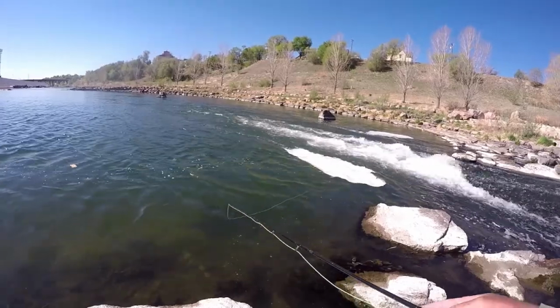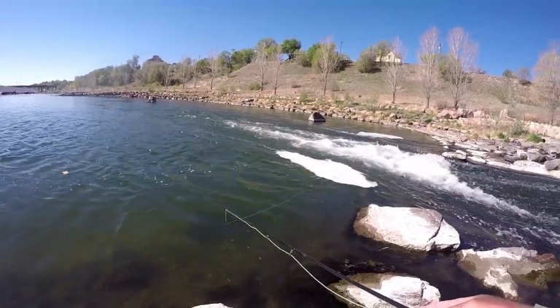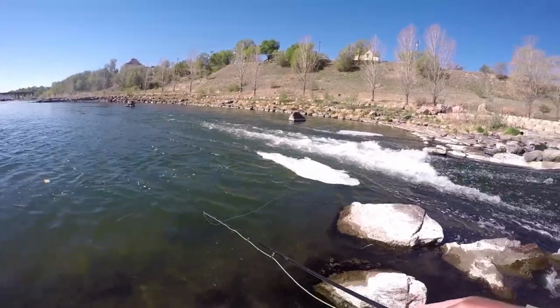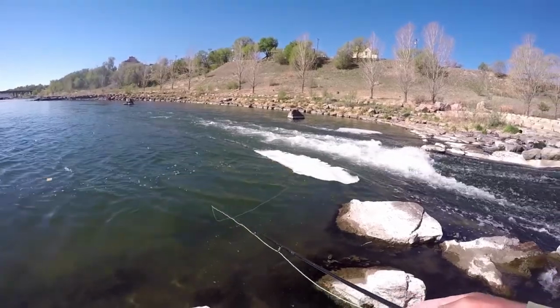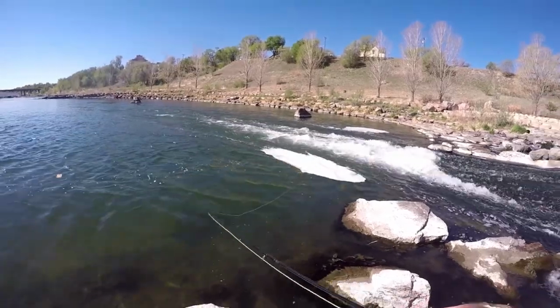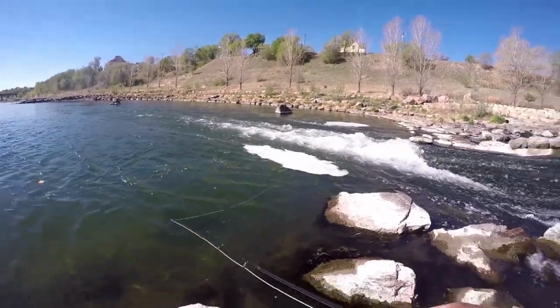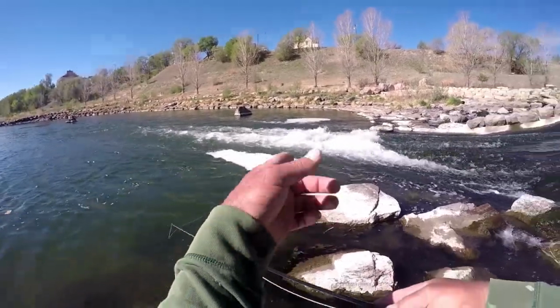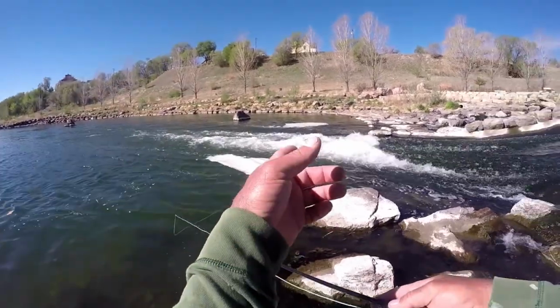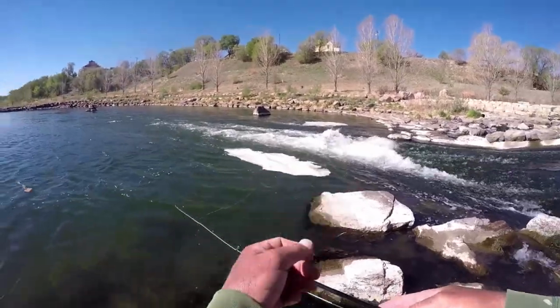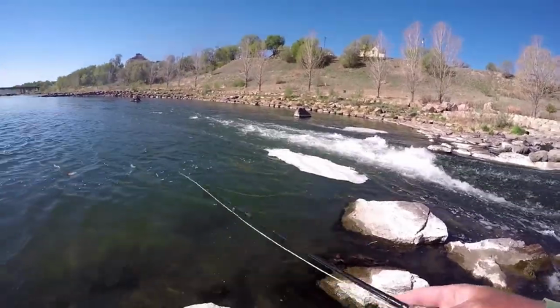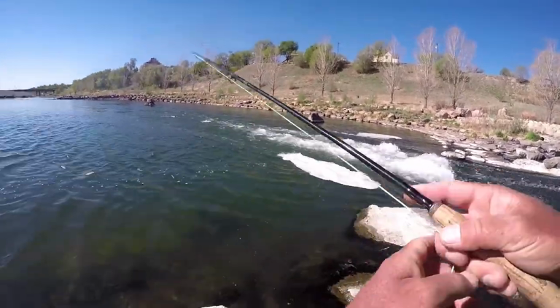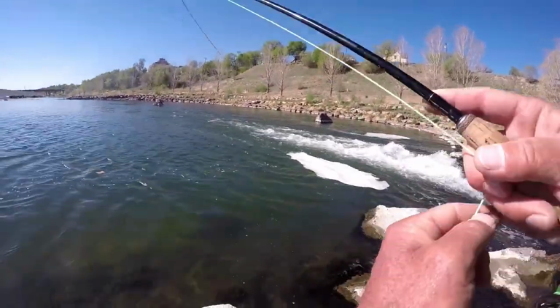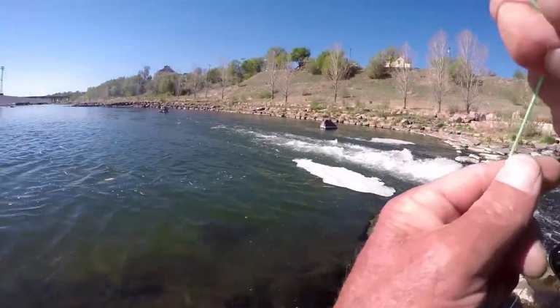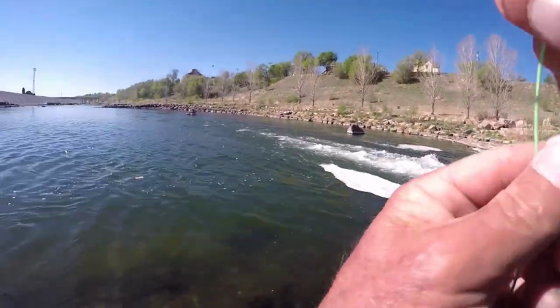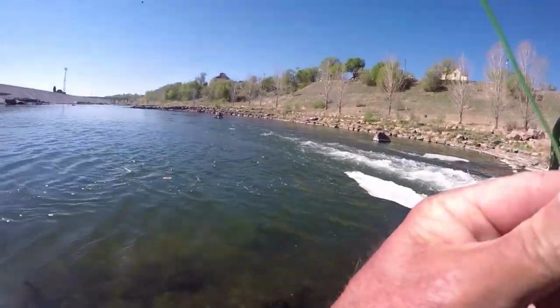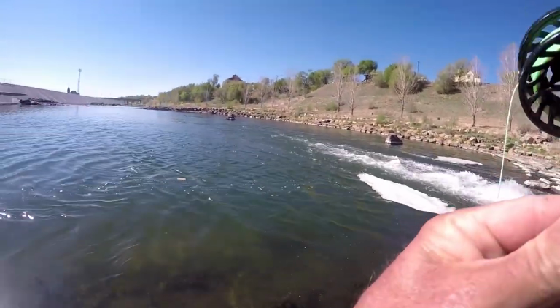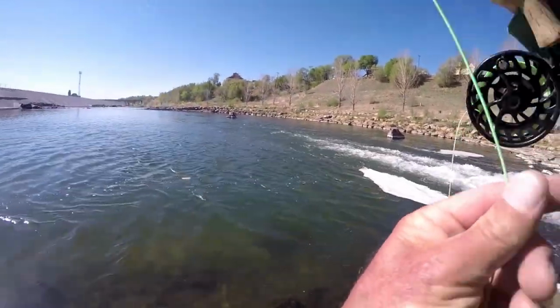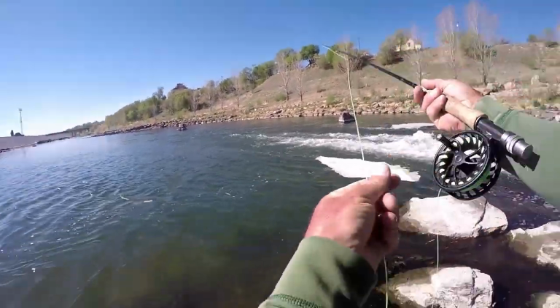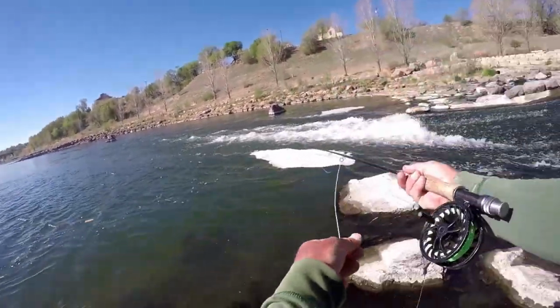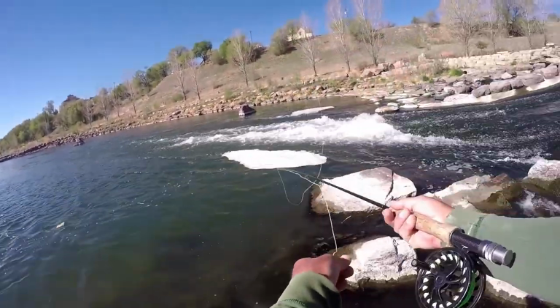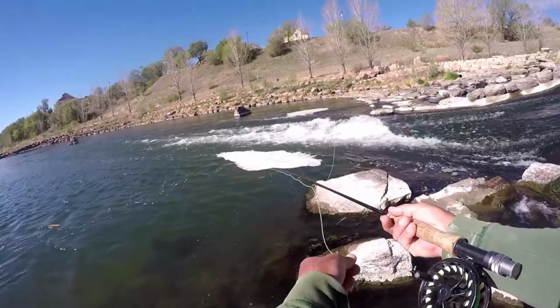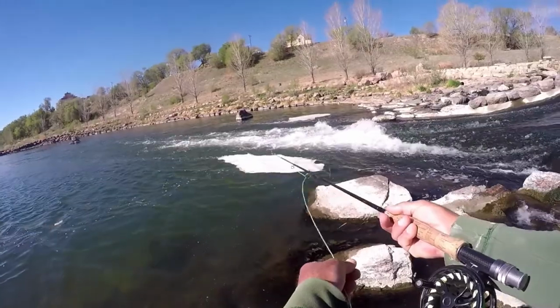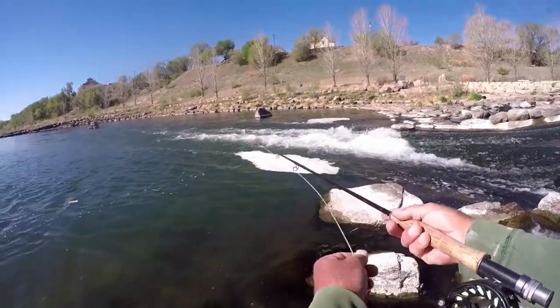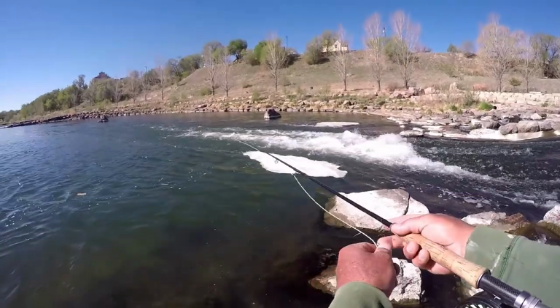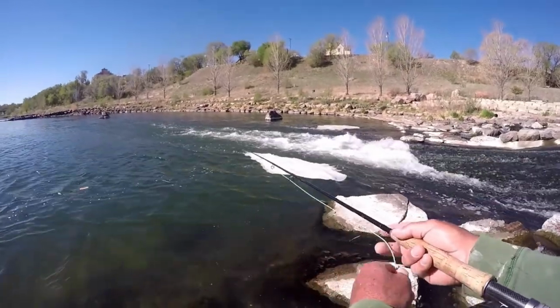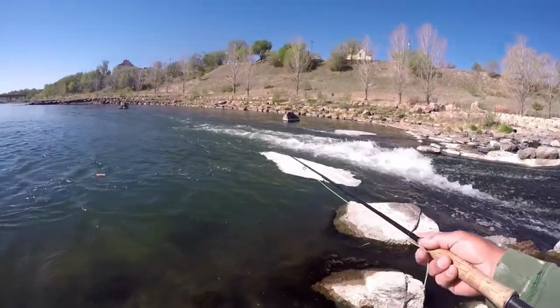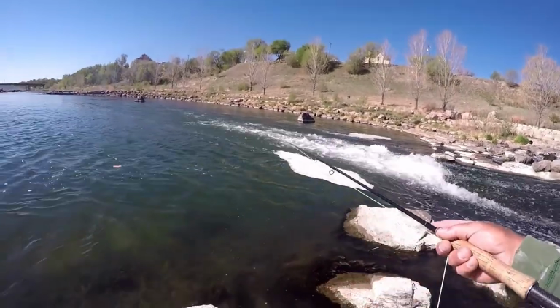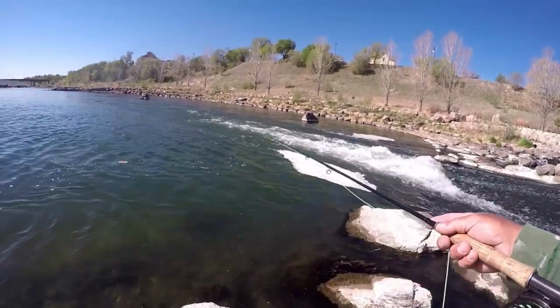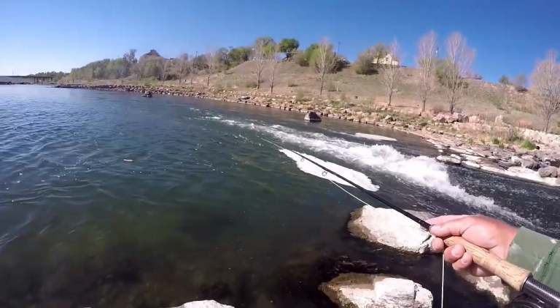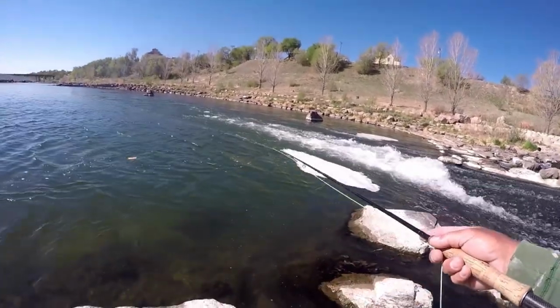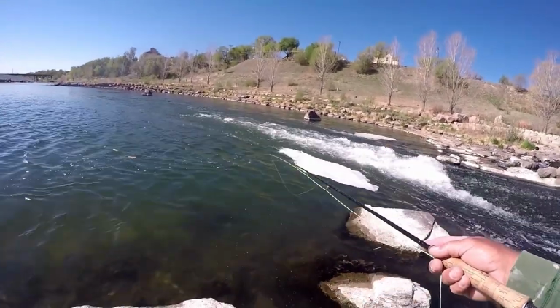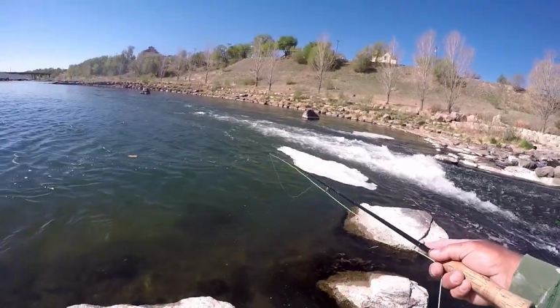I'd like to imagine my fly being out there in the current, but that's probably not where it's really at, so we'll throw it there.